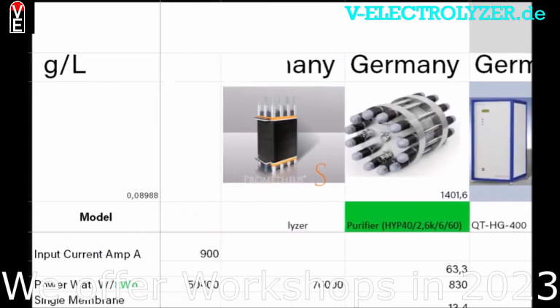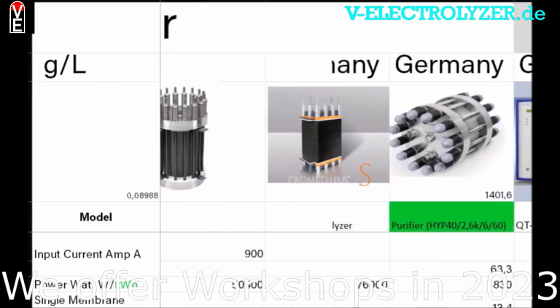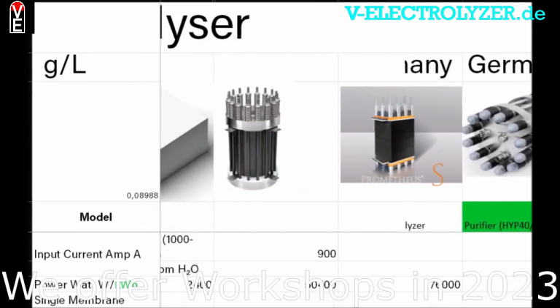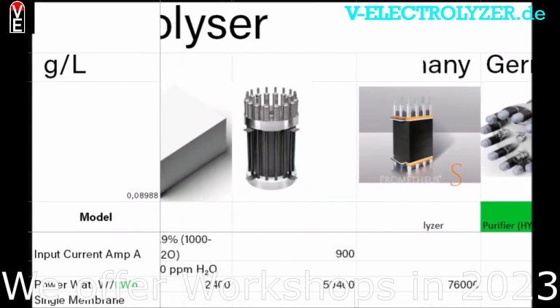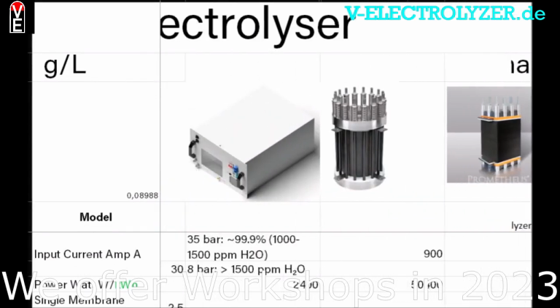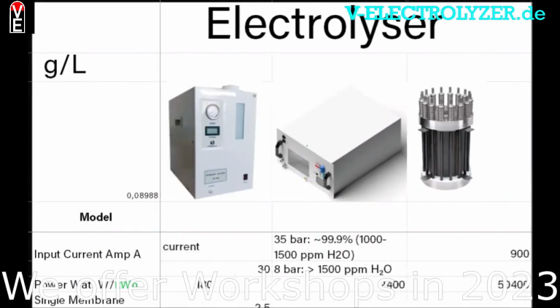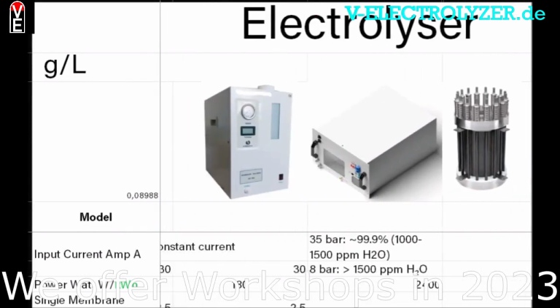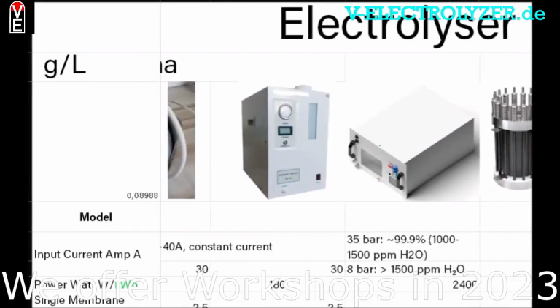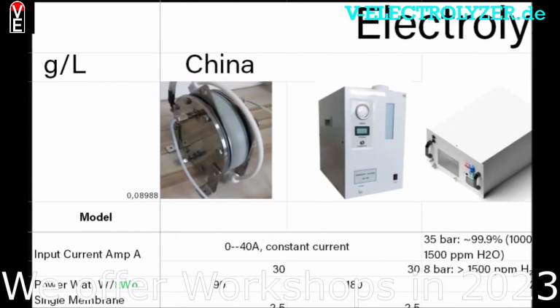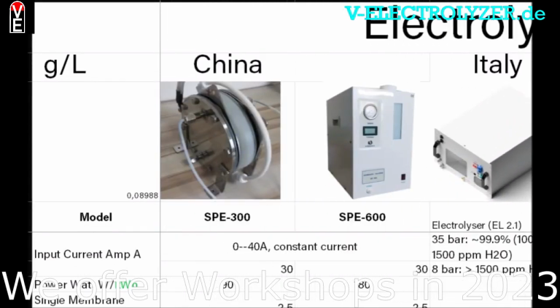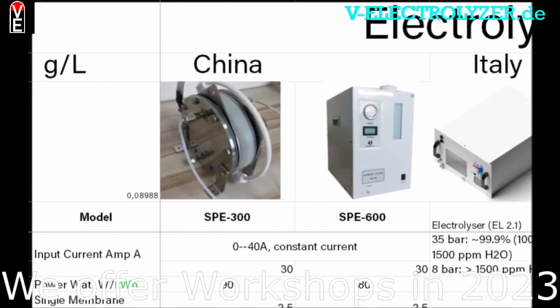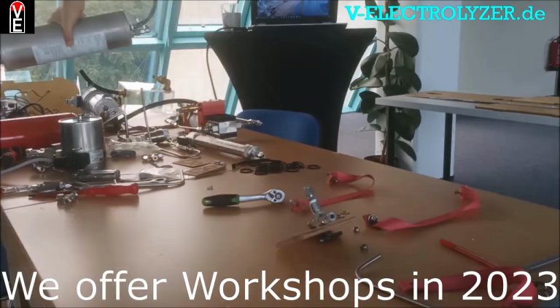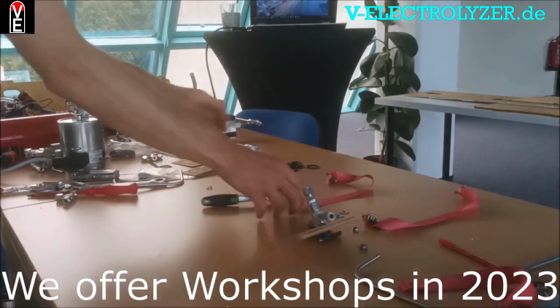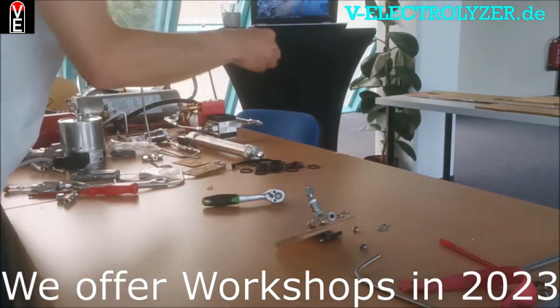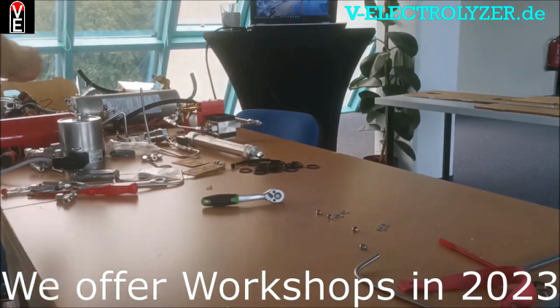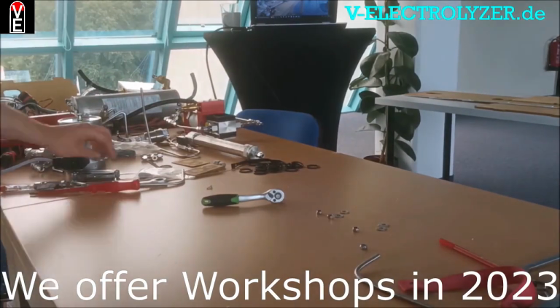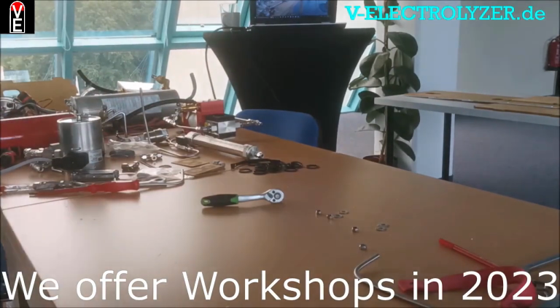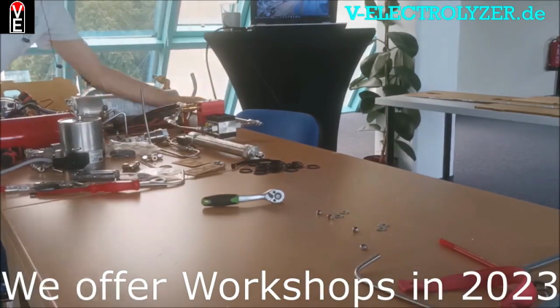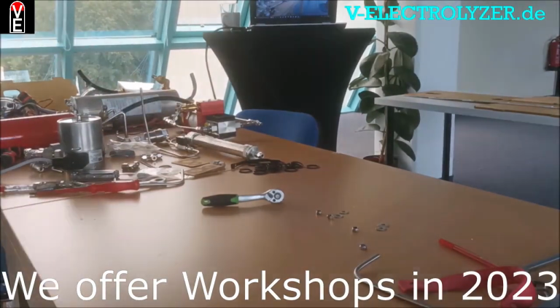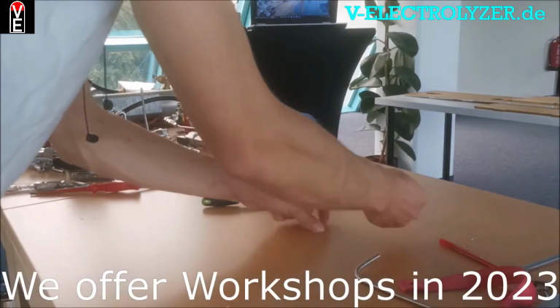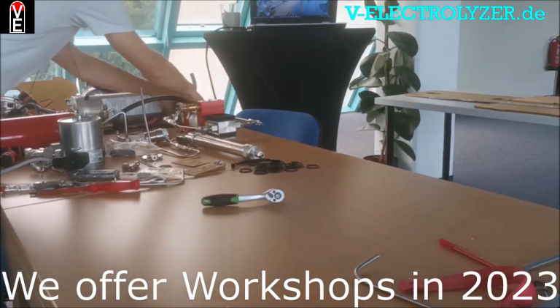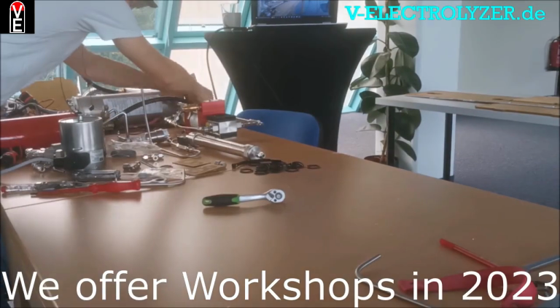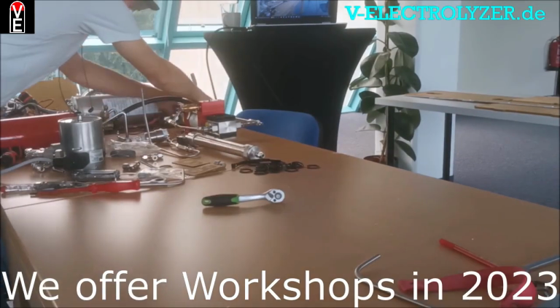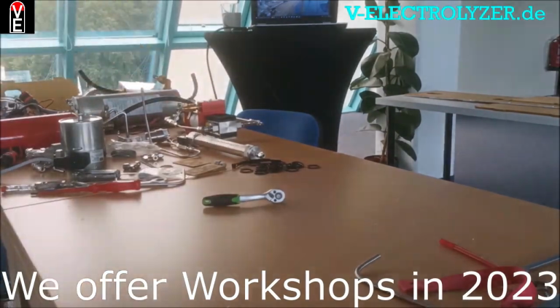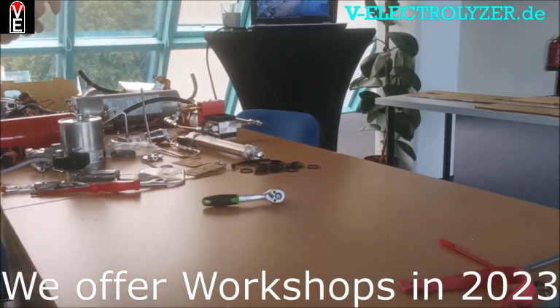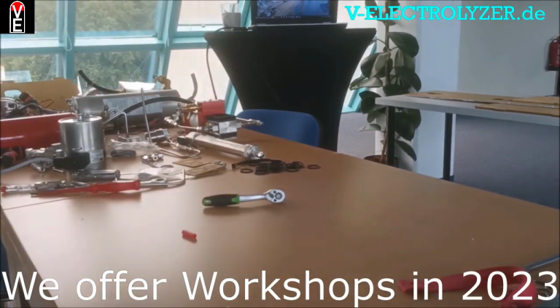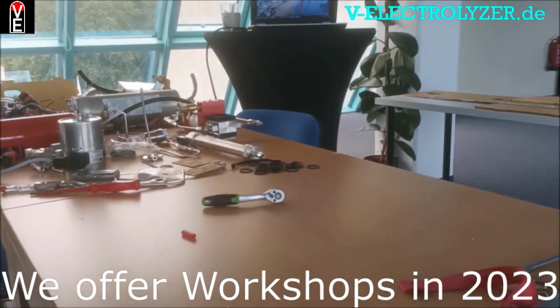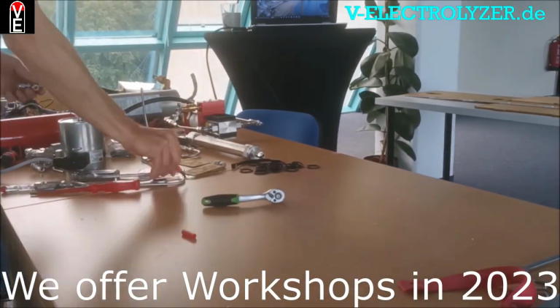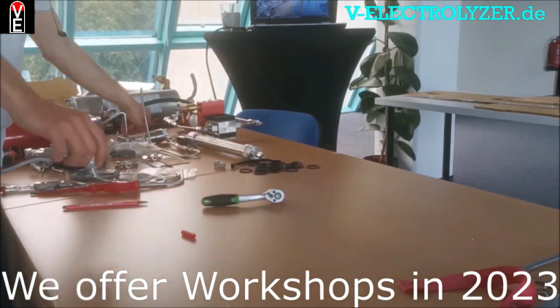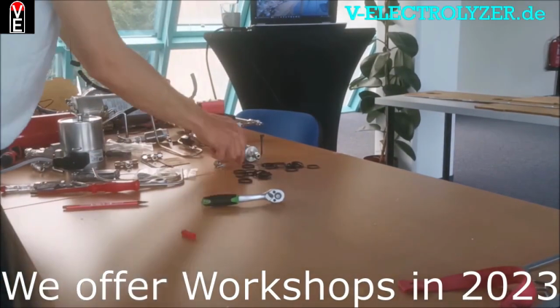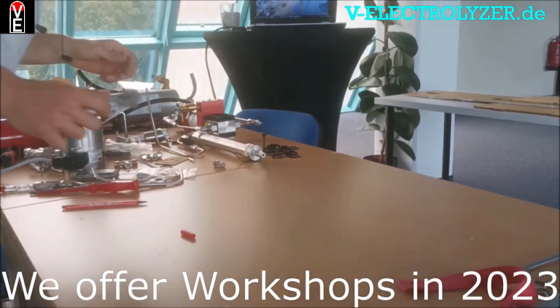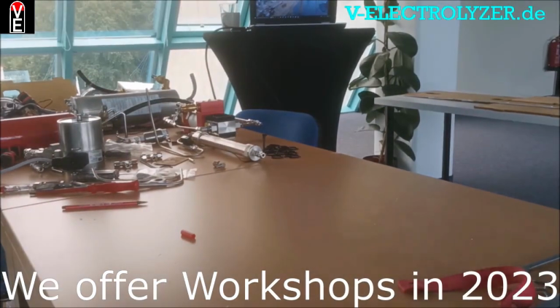Share your experience — your knowledge is key to the Folks Electrolyzer community. Please consider becoming a member at v-electrolyzer.de.